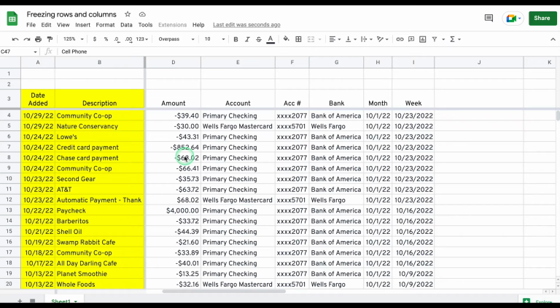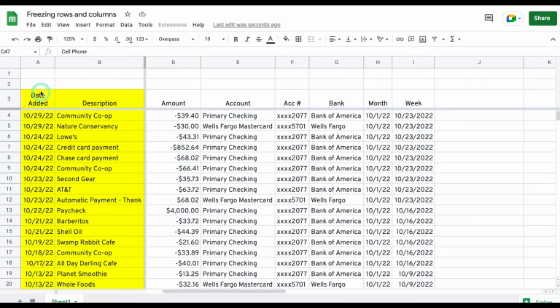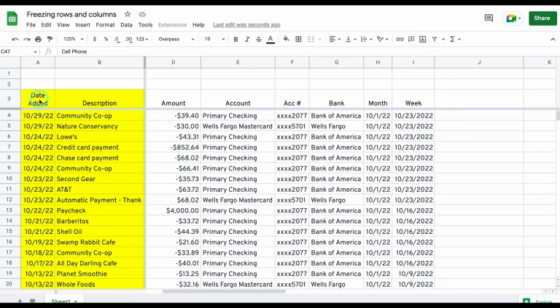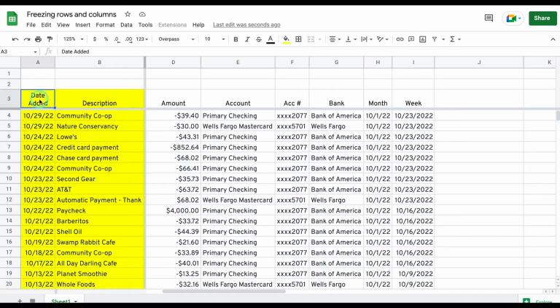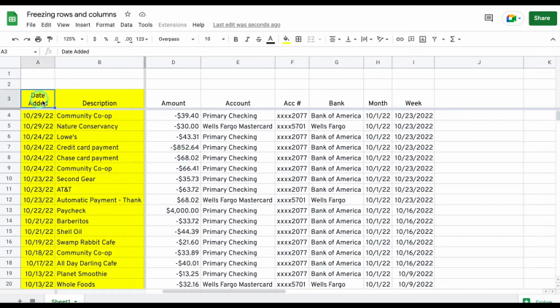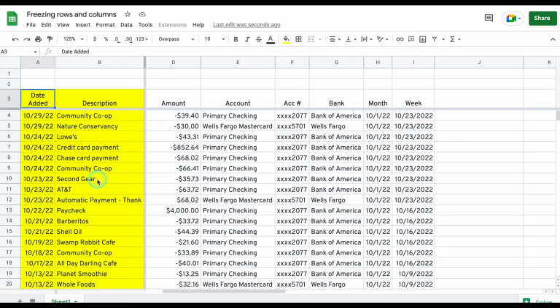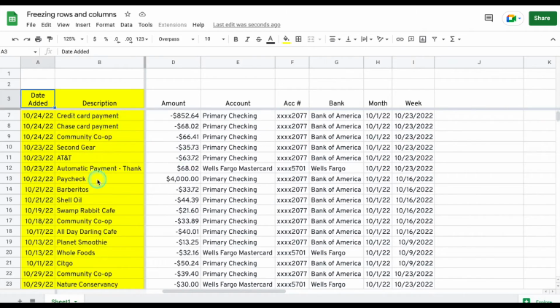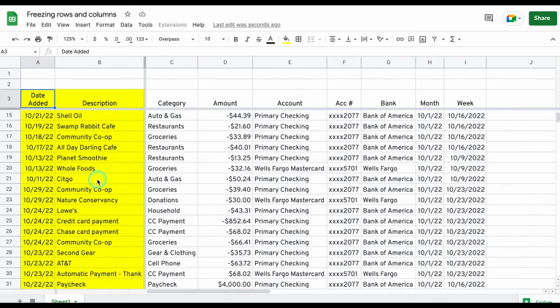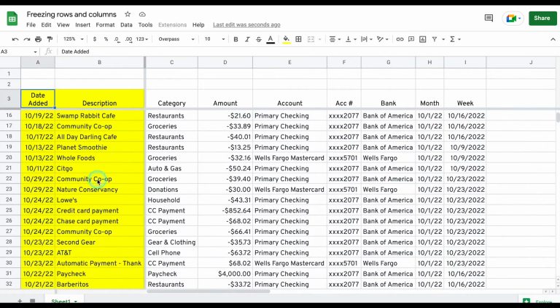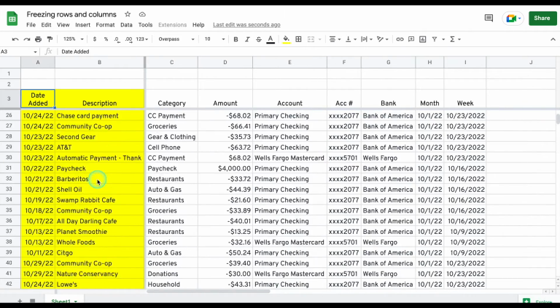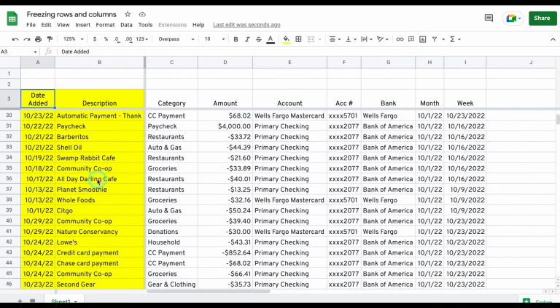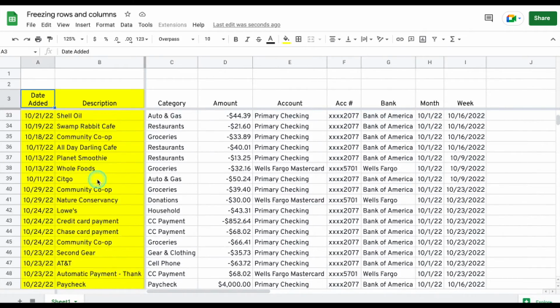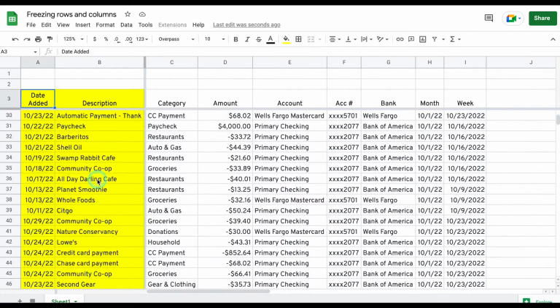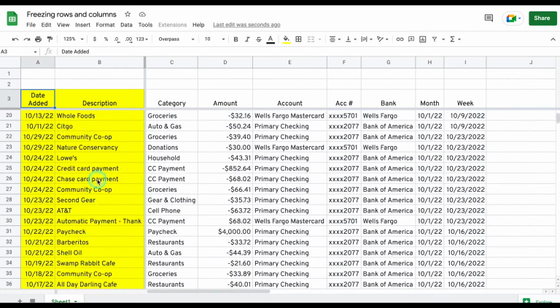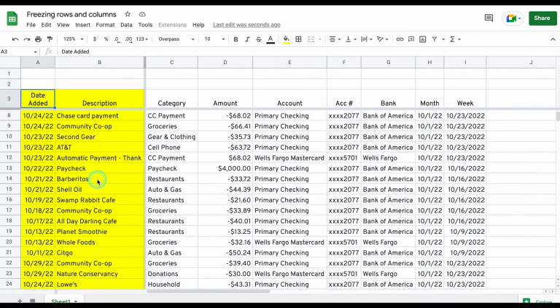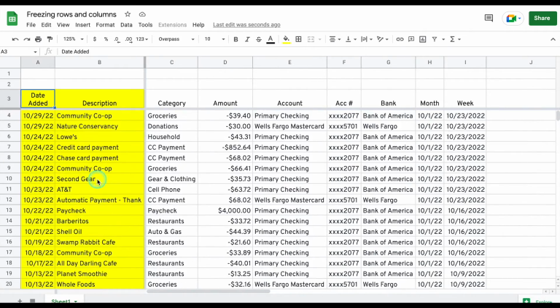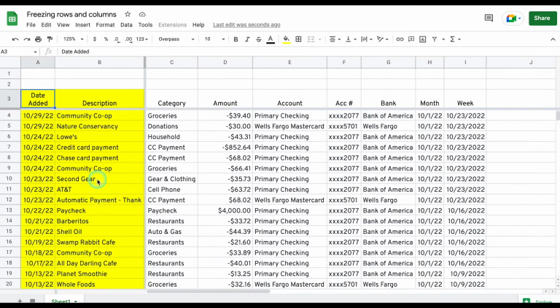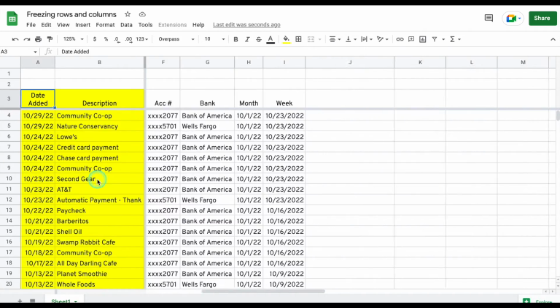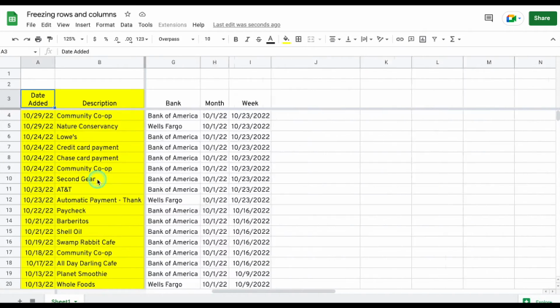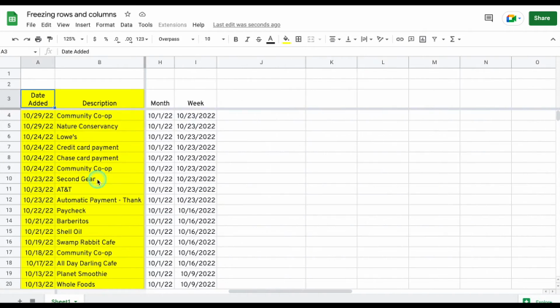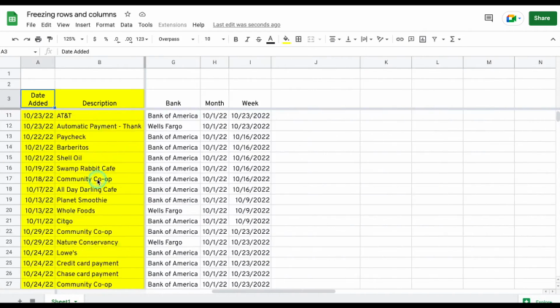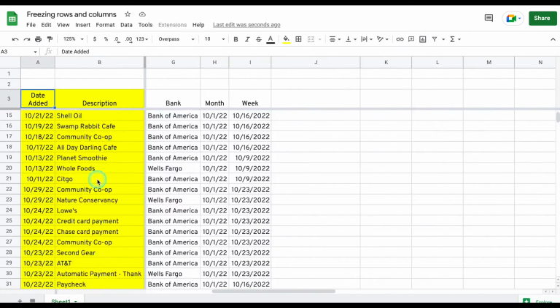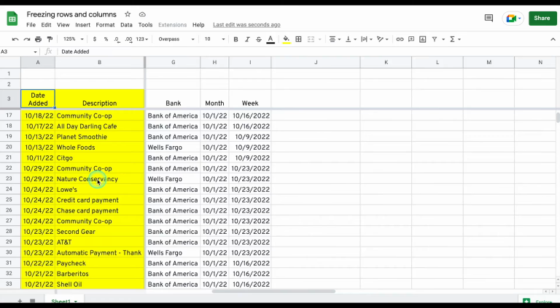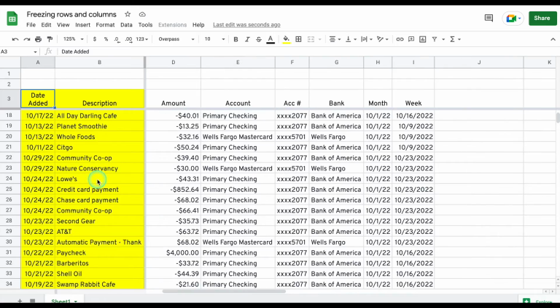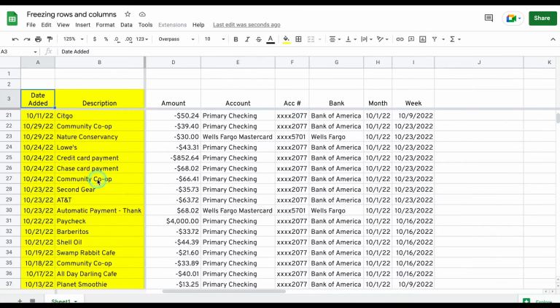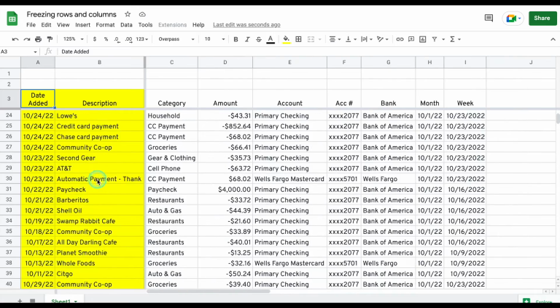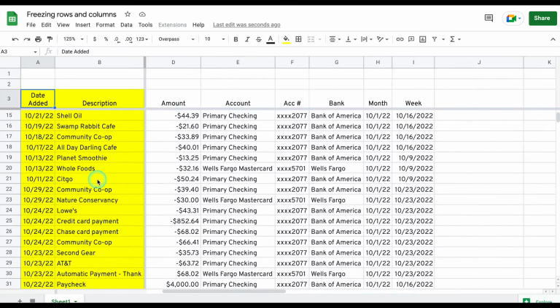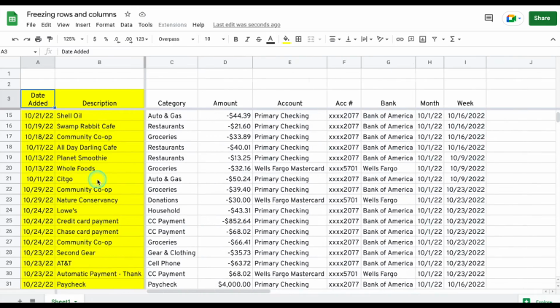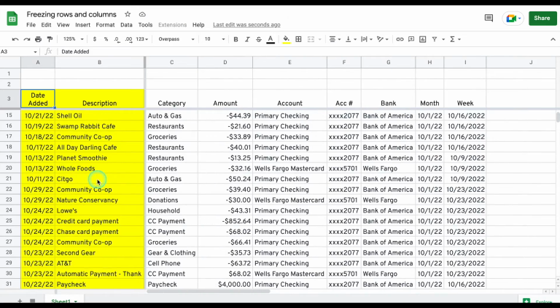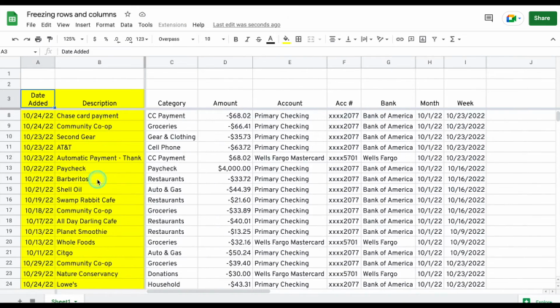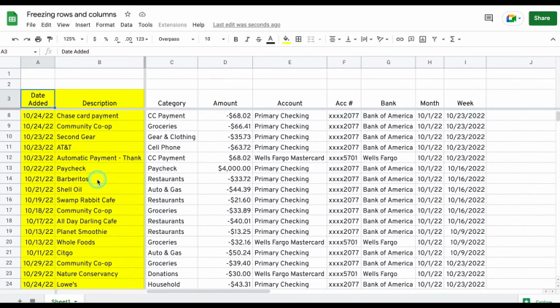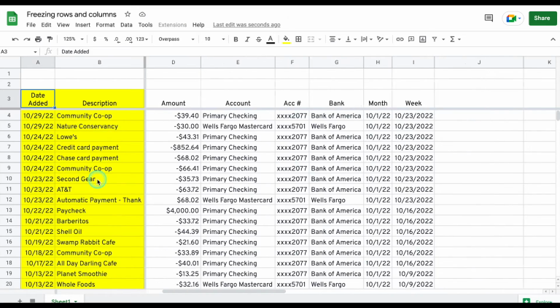Hey everybody, thanks for tuning in. In today's tutorial we're going to learn how to freeze multiple rows and or columns using freeze panes in Google Sheets.